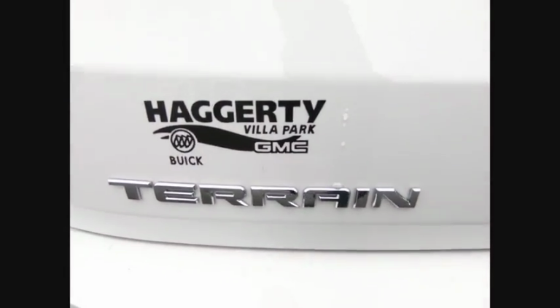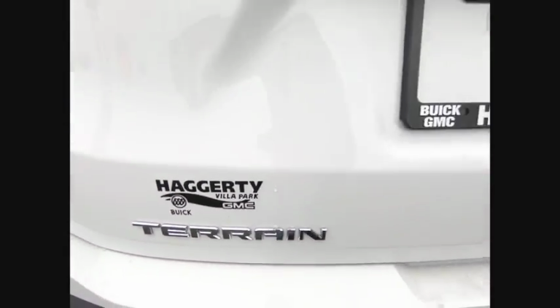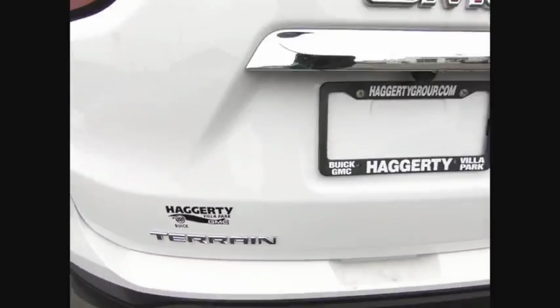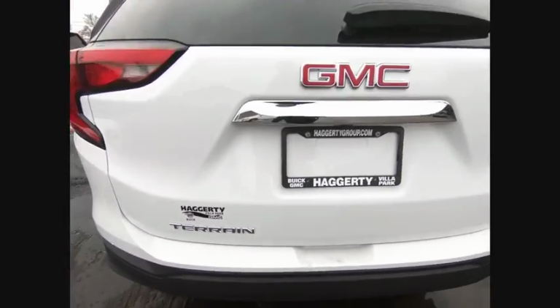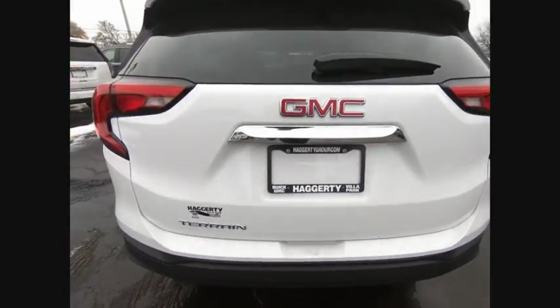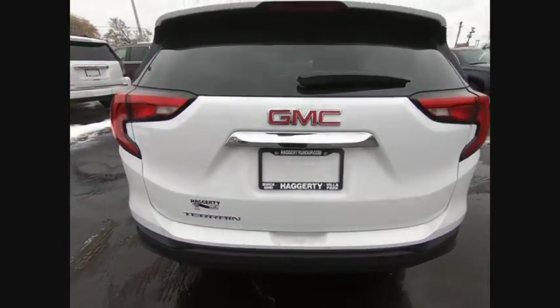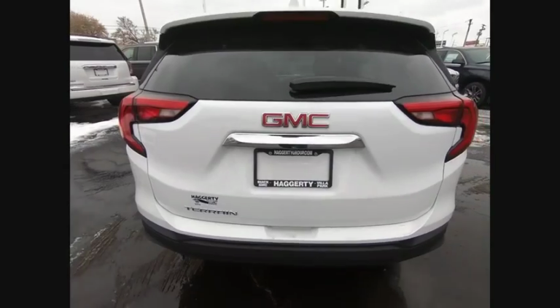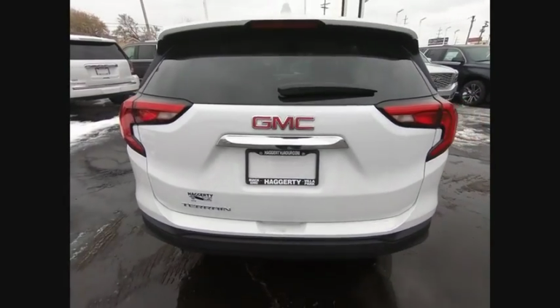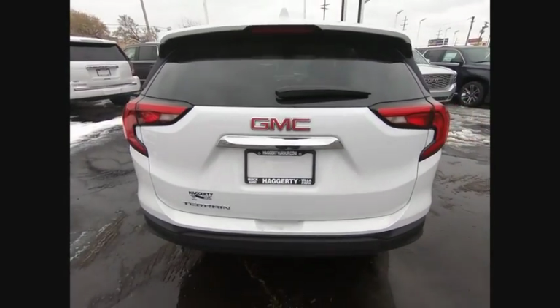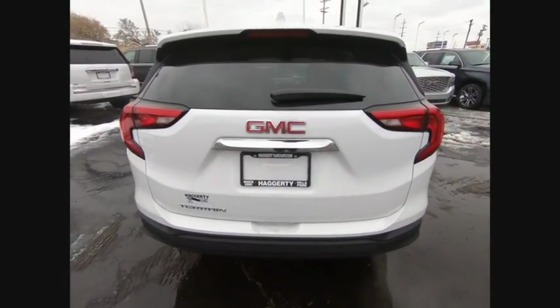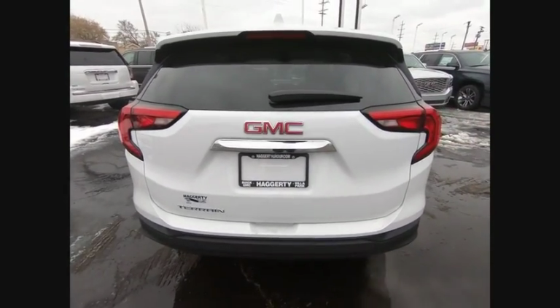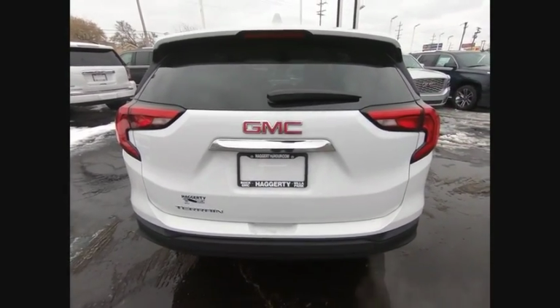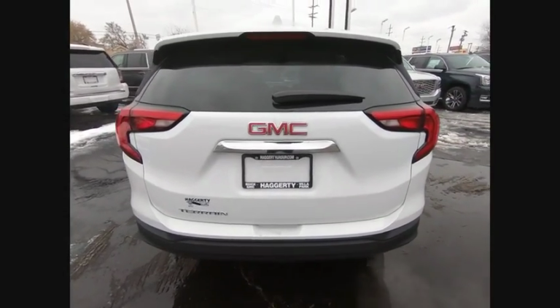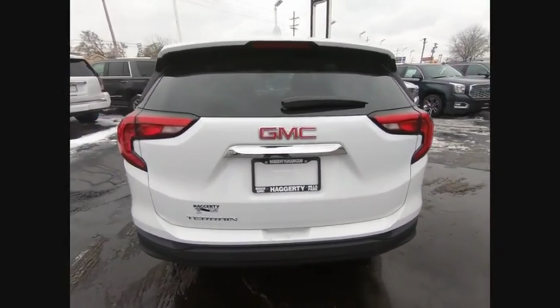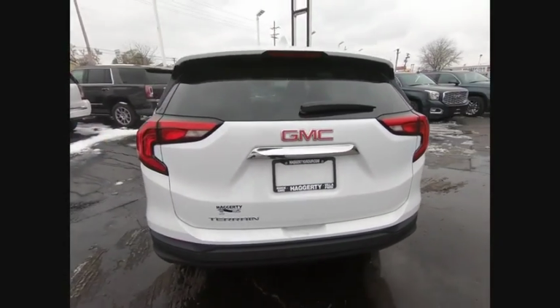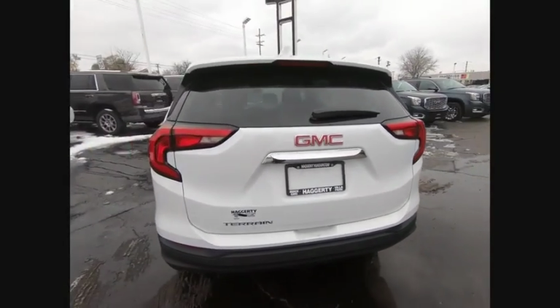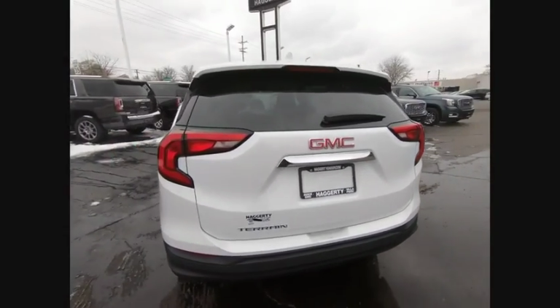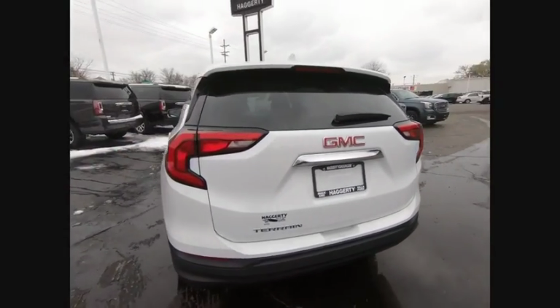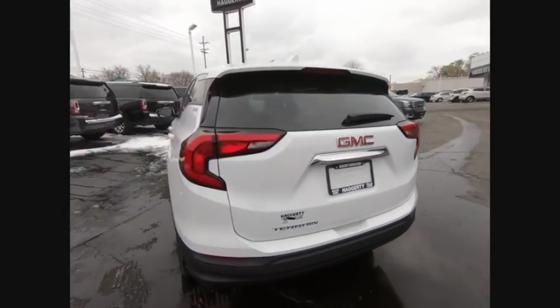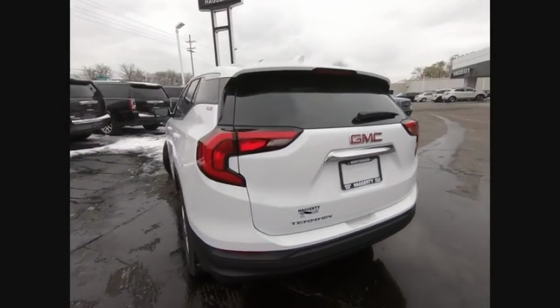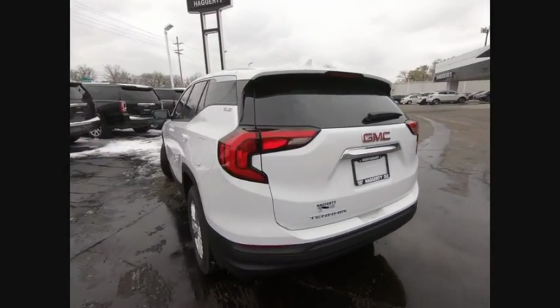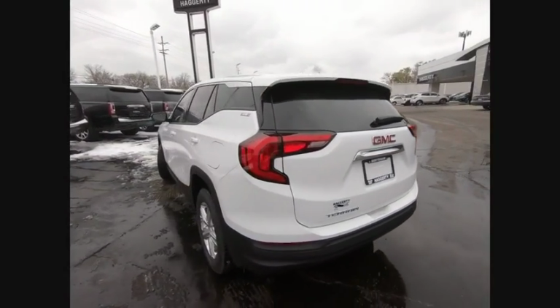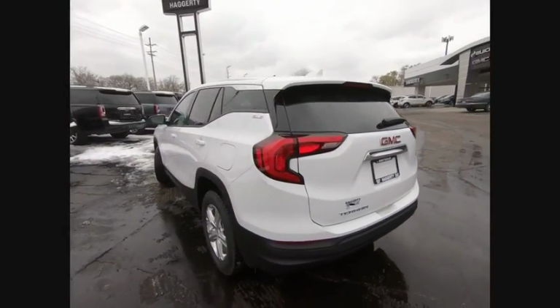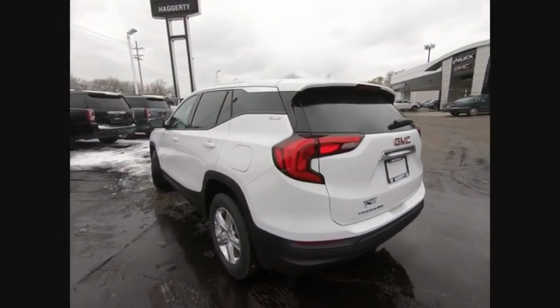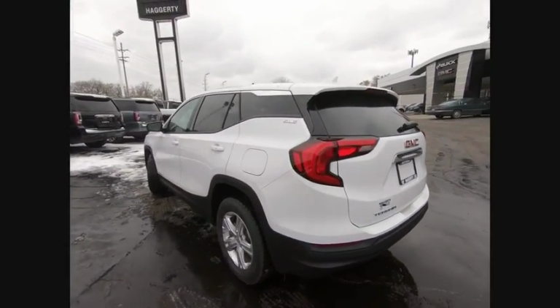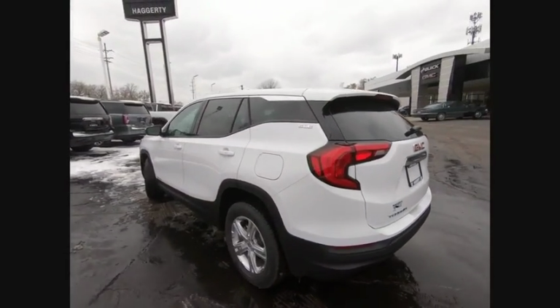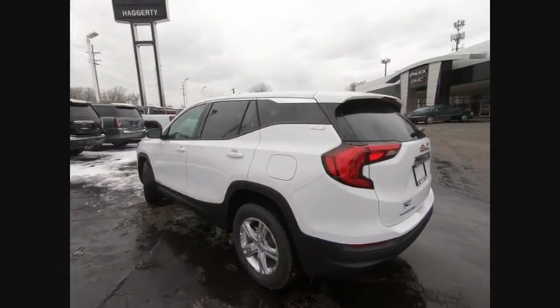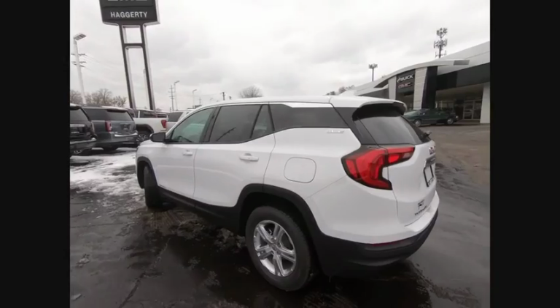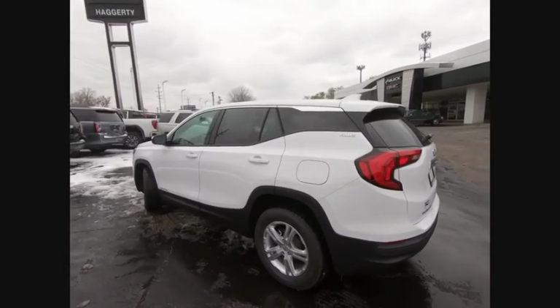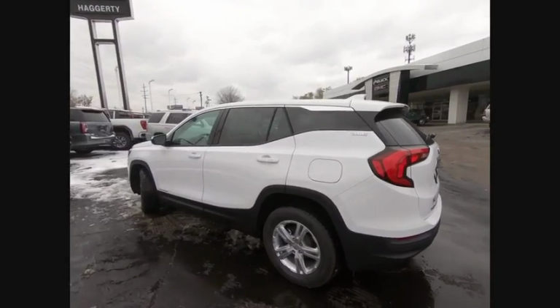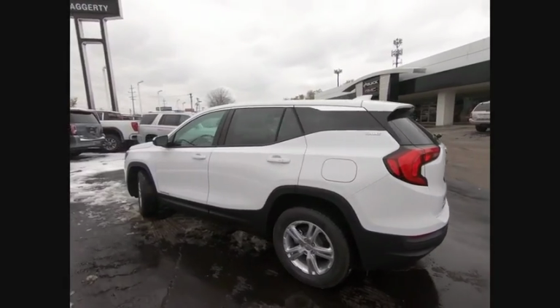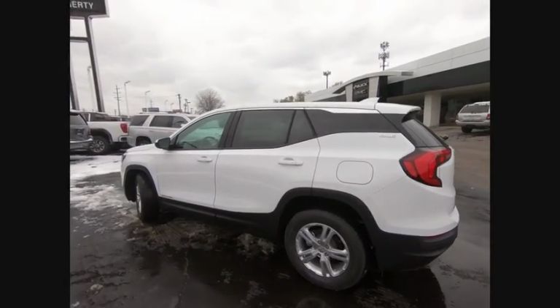This vehicle has less than 100 miles. Here are some of this vehicle's great options: turbocharged engine, heated mirrors, and aluminum wheels.